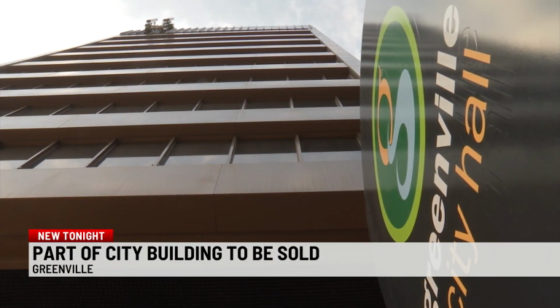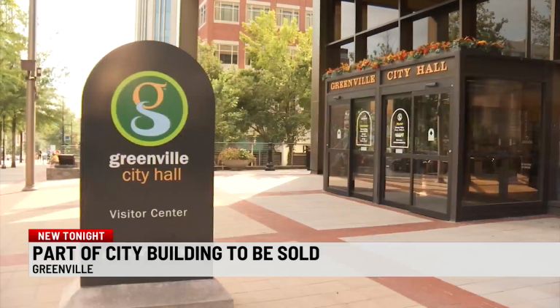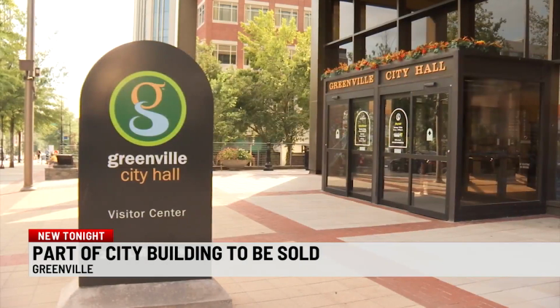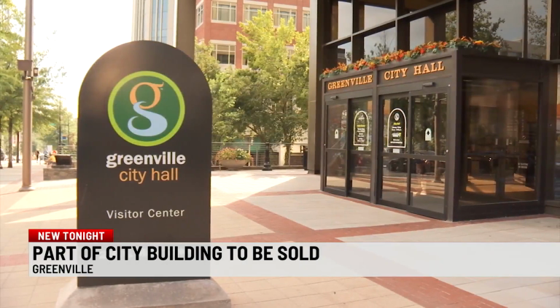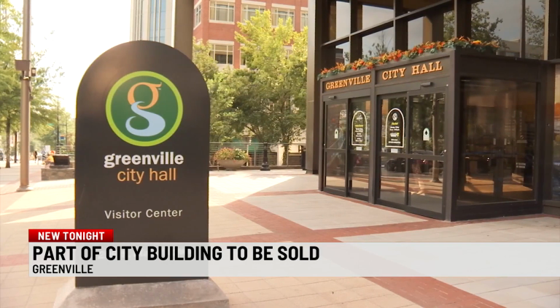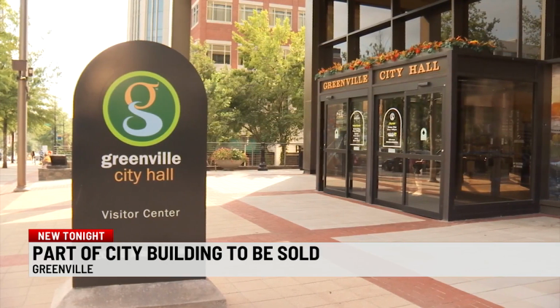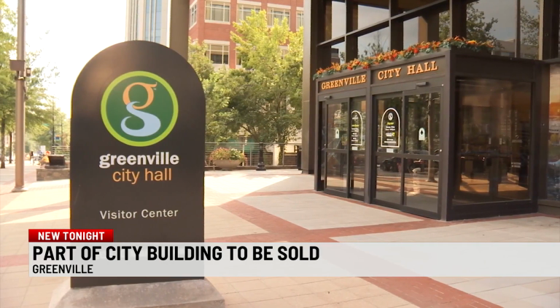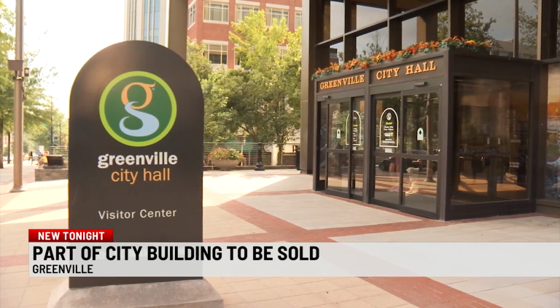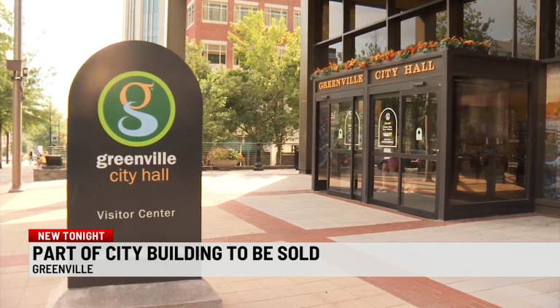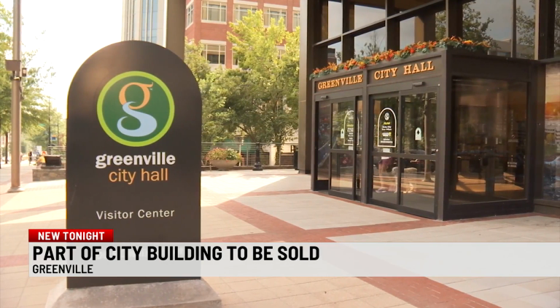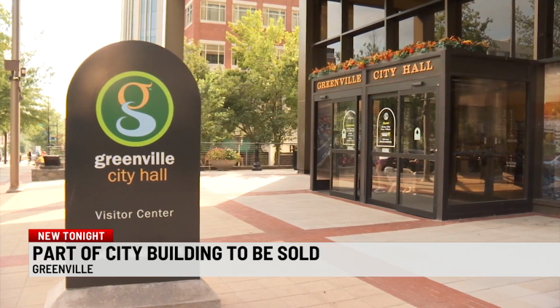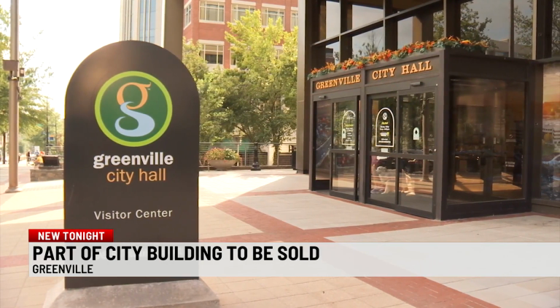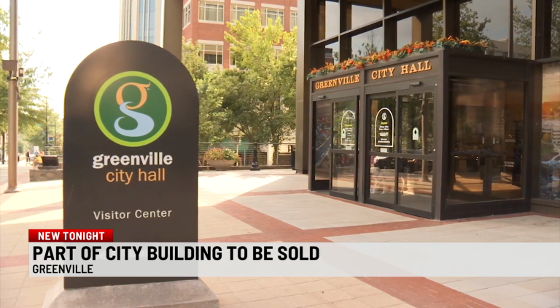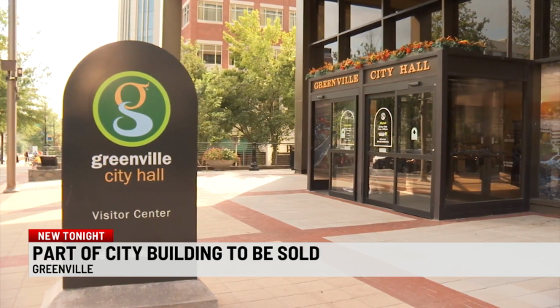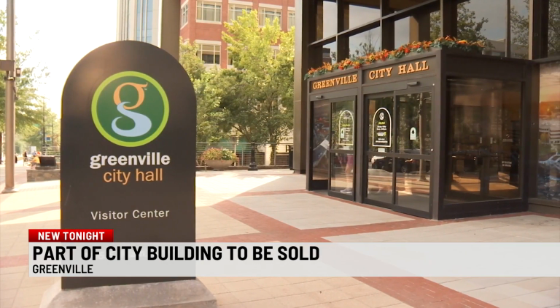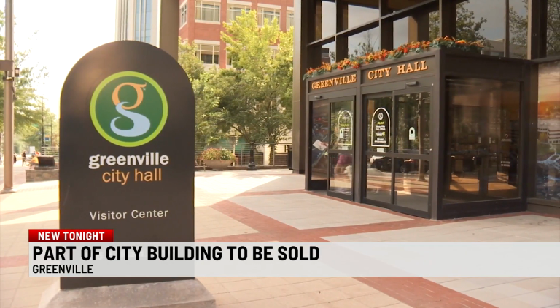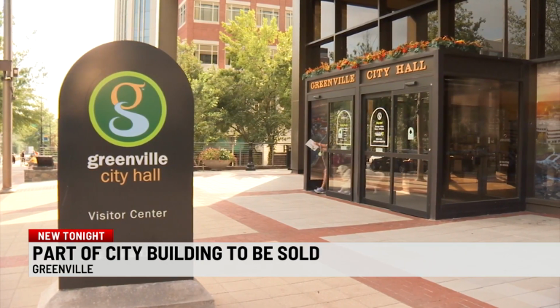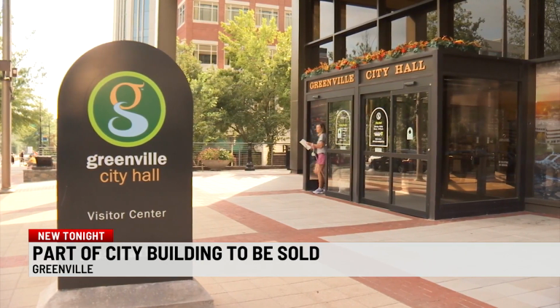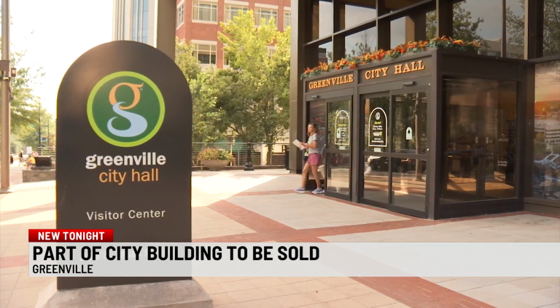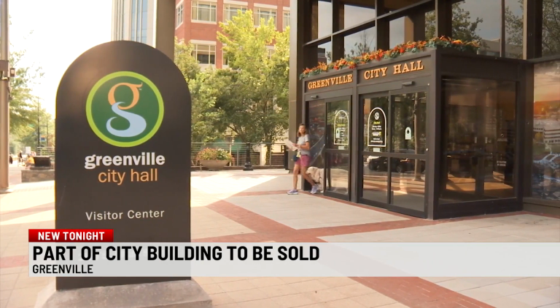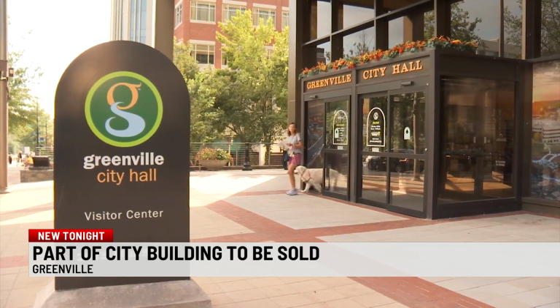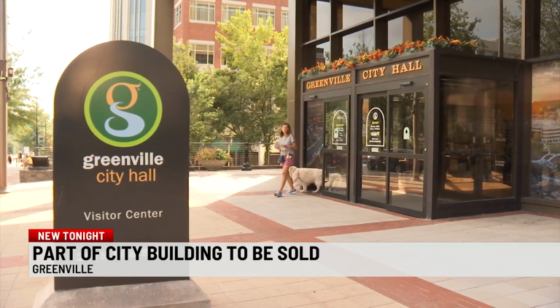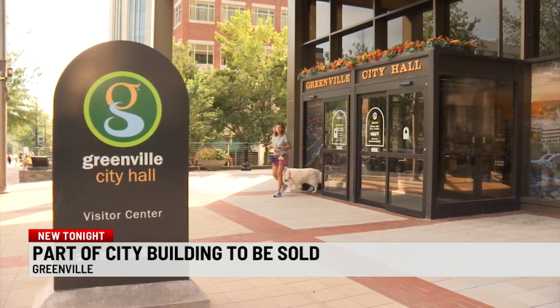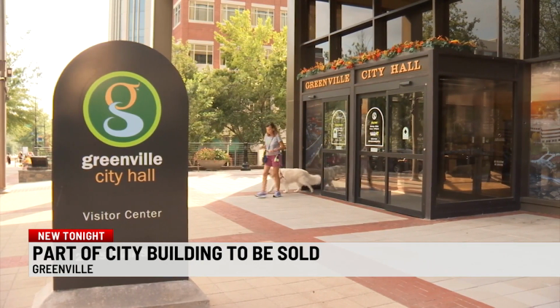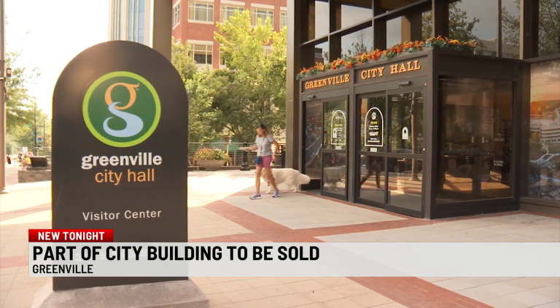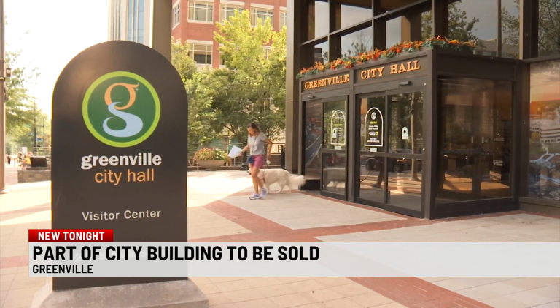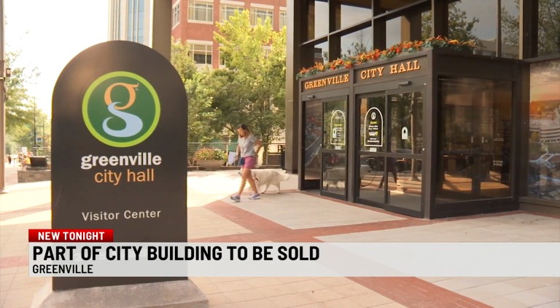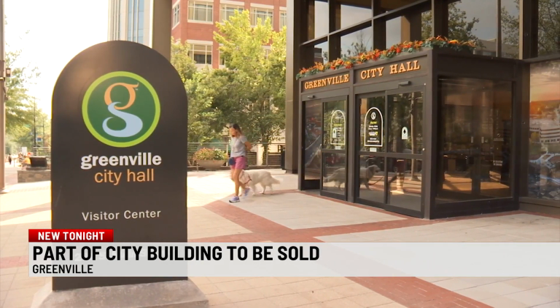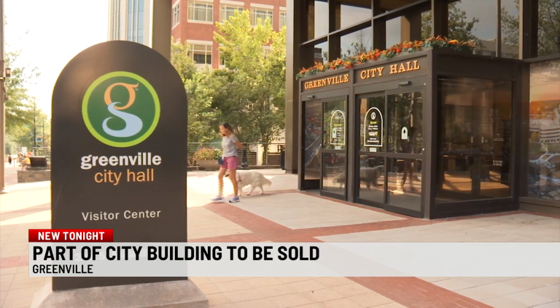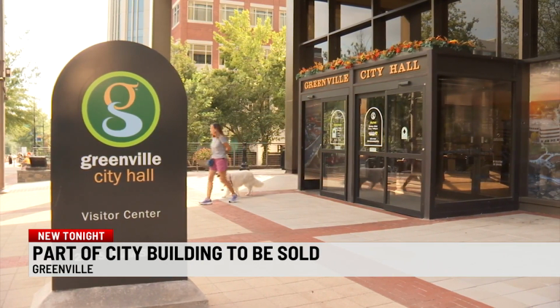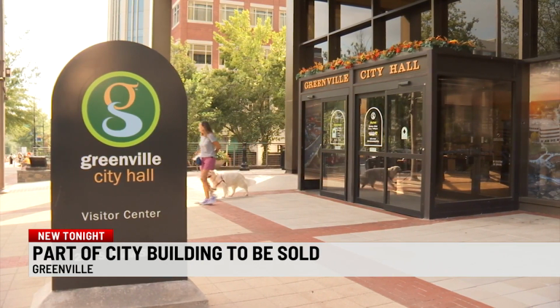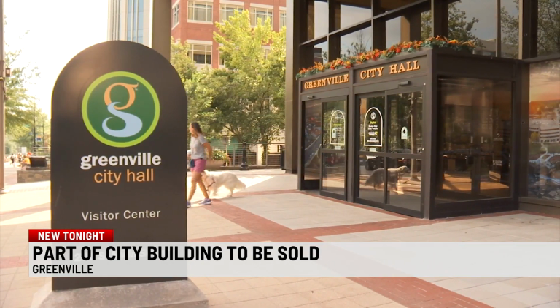The project will cost the city ten million dollars. We hope to be able to pay cash for that, so it's not really affecting our budget.